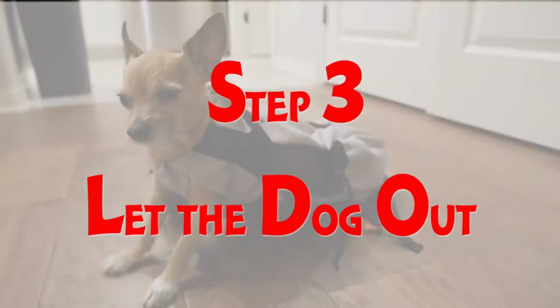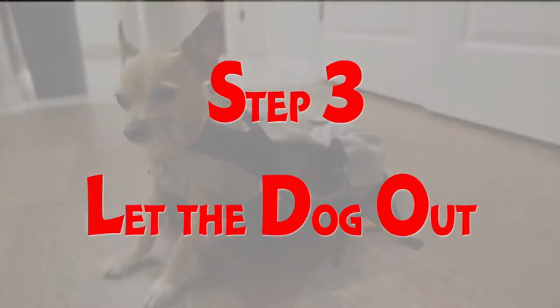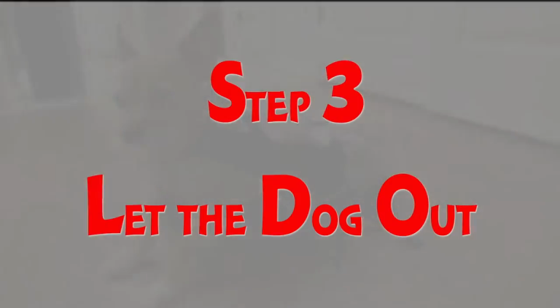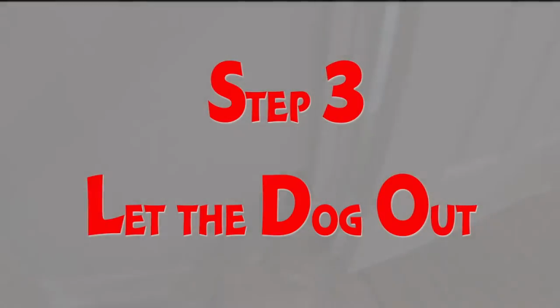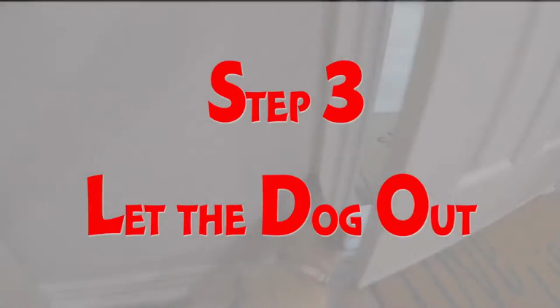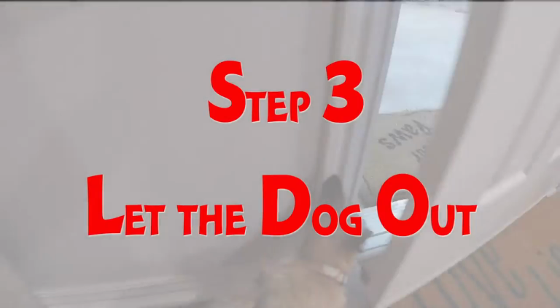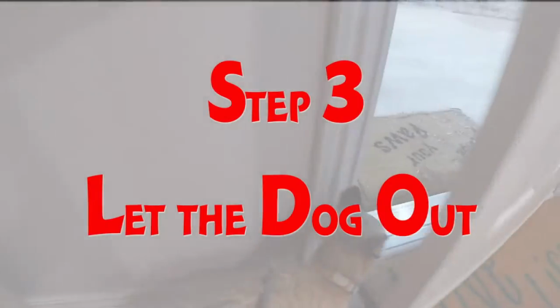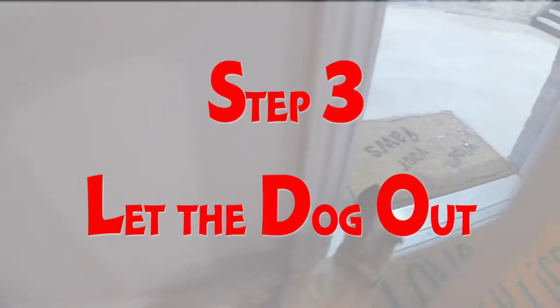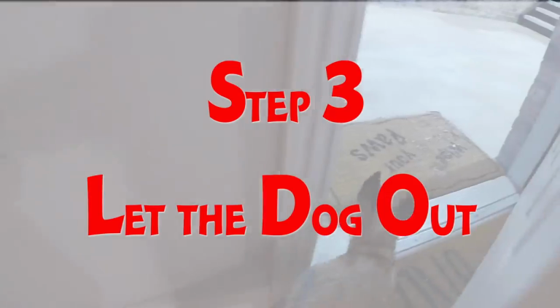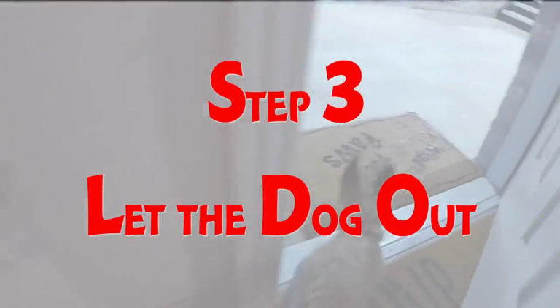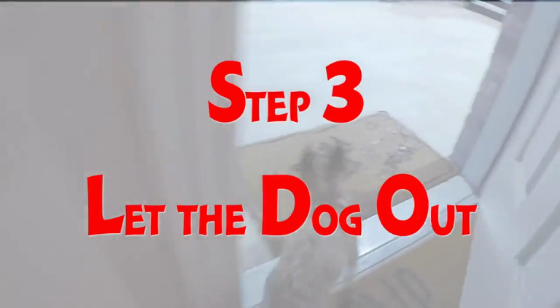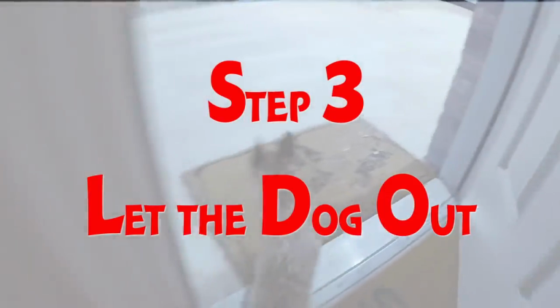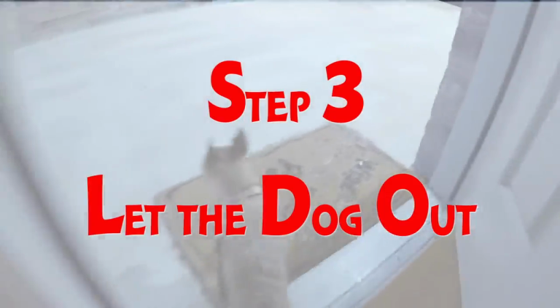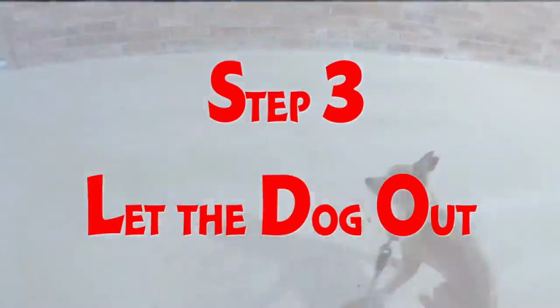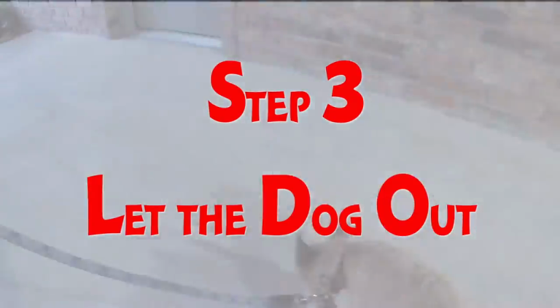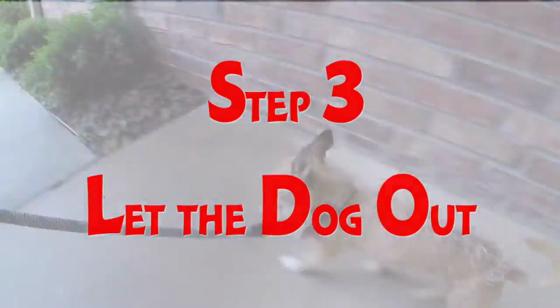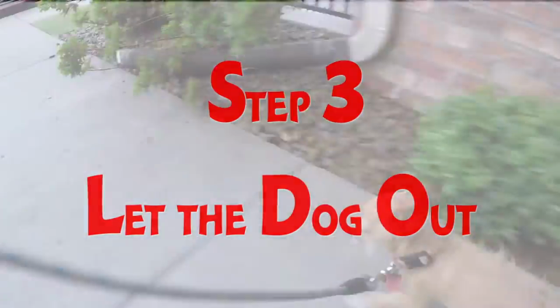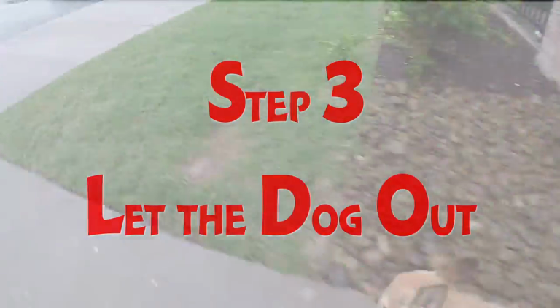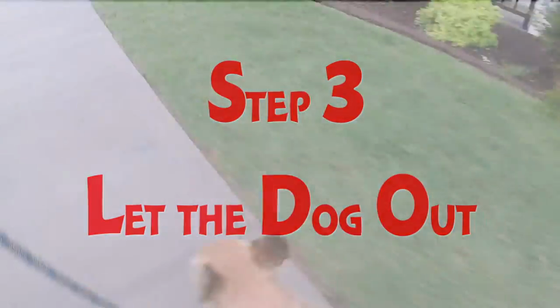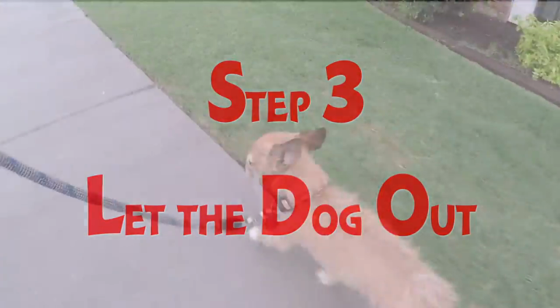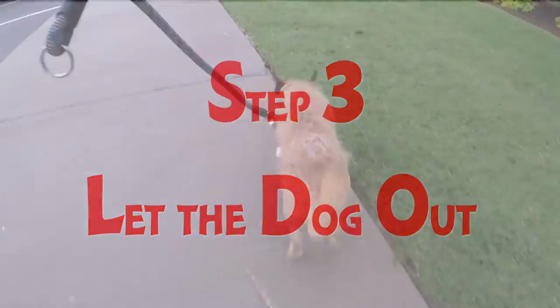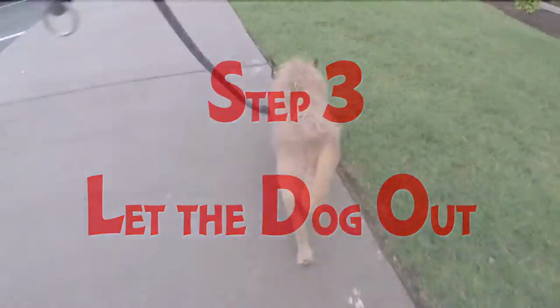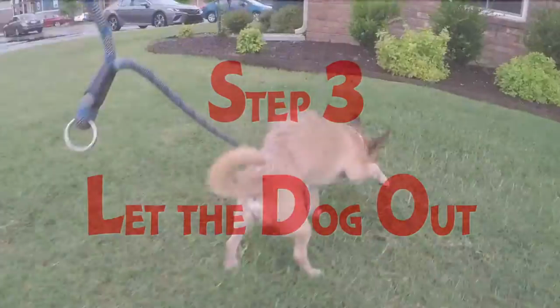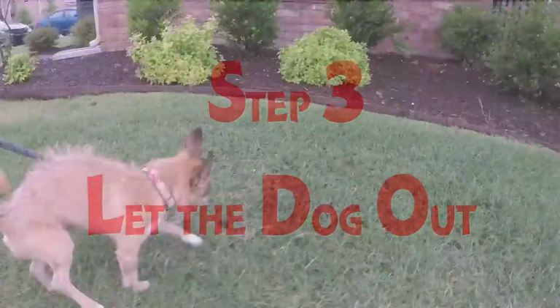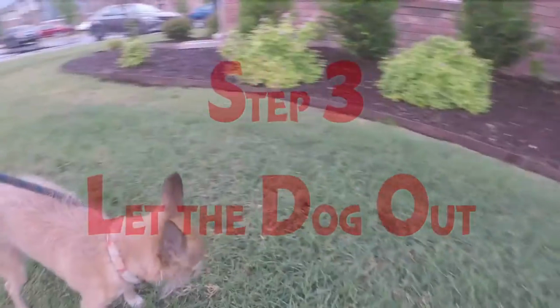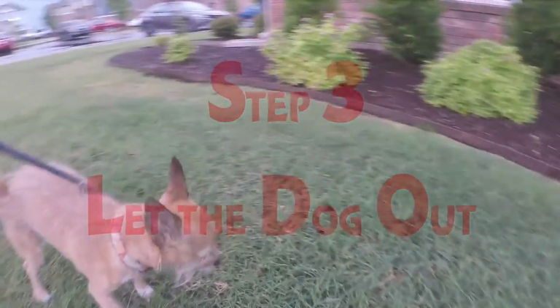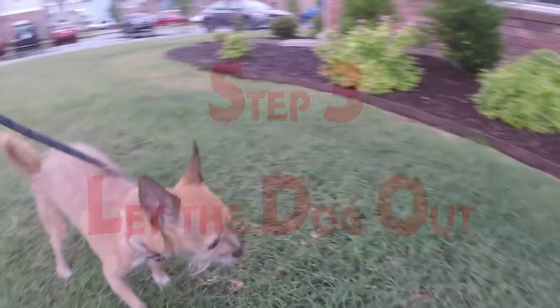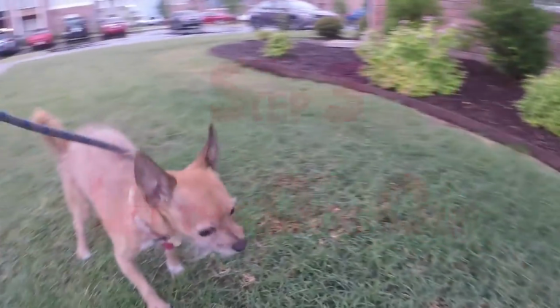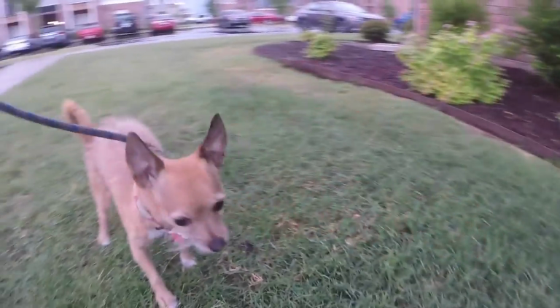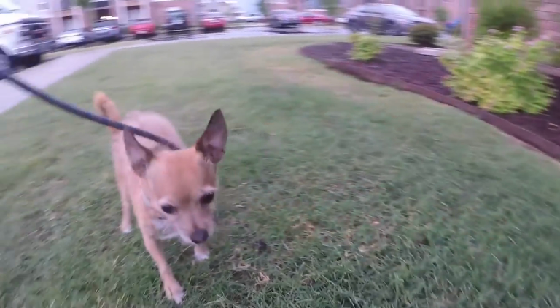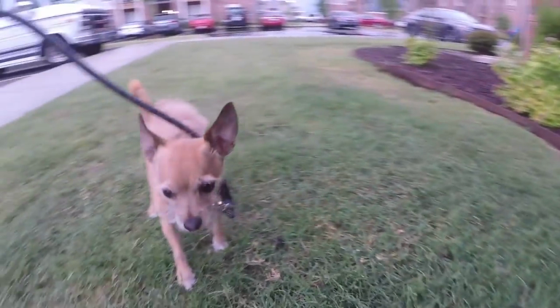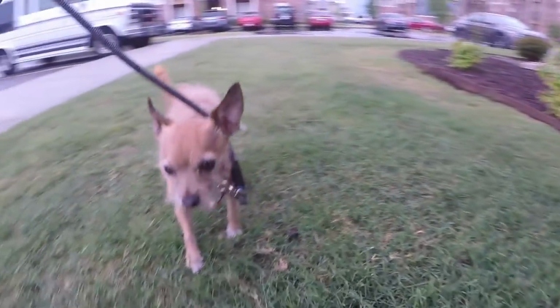Step three: let the dog out. Accidents on your back are sure to ruin your ride.